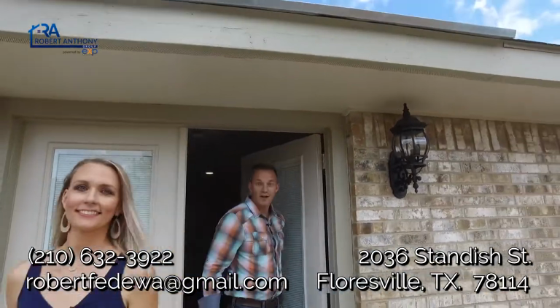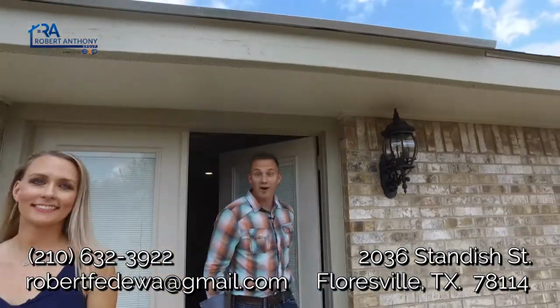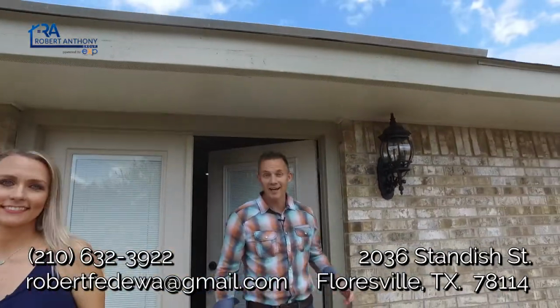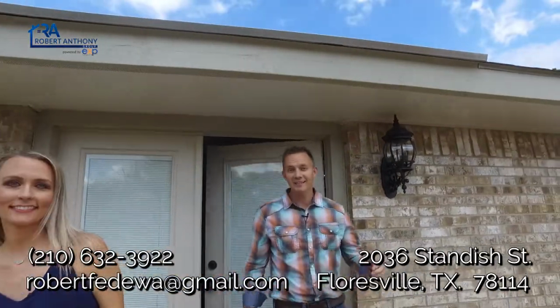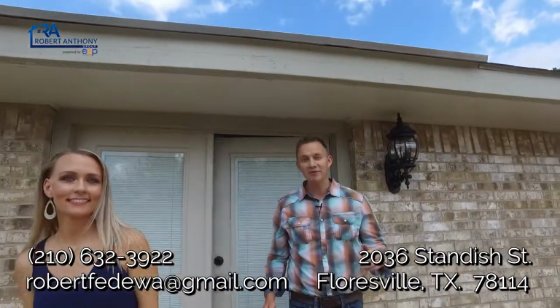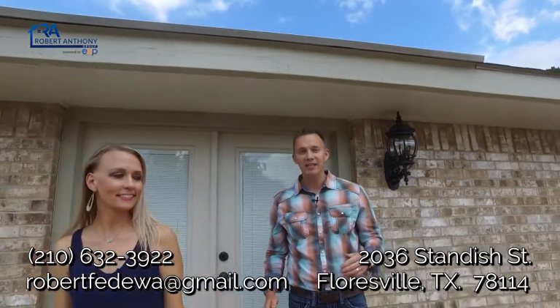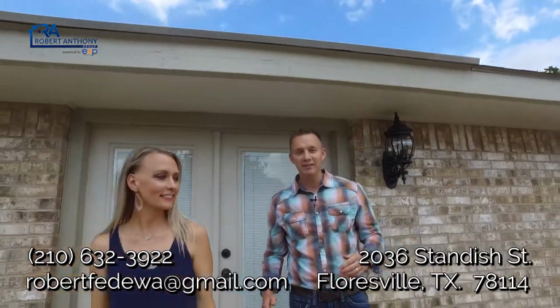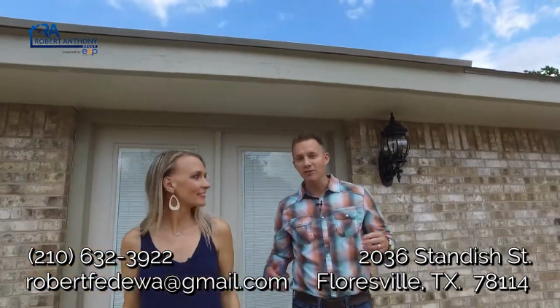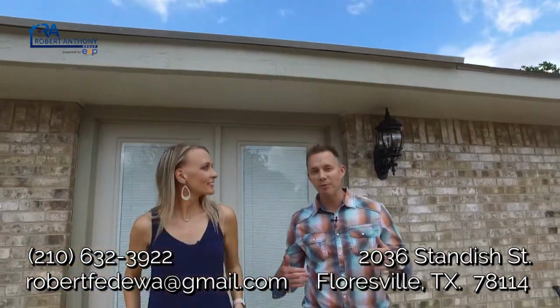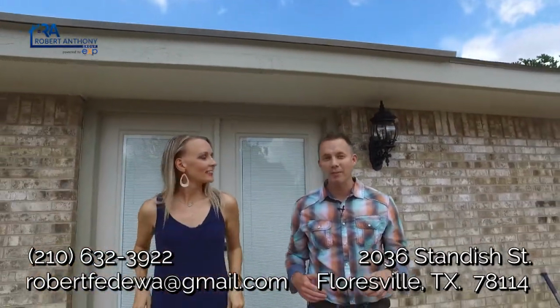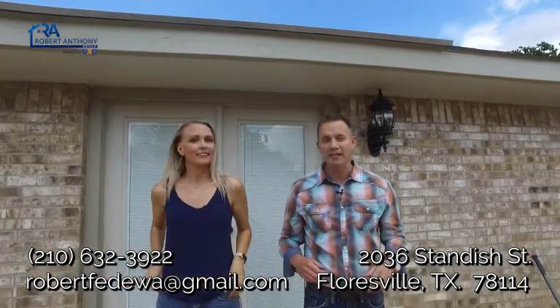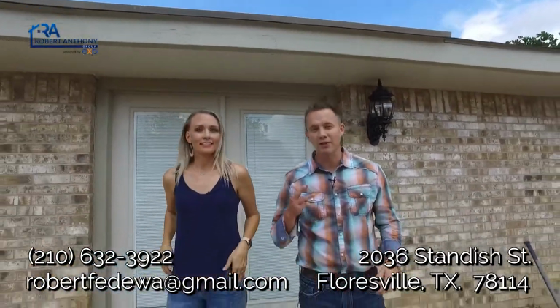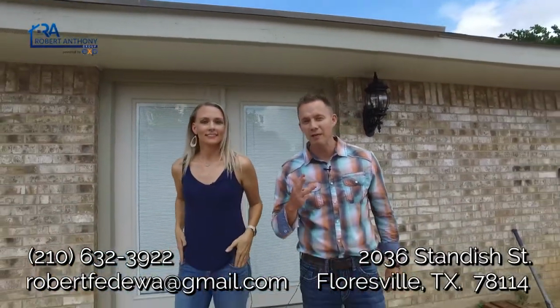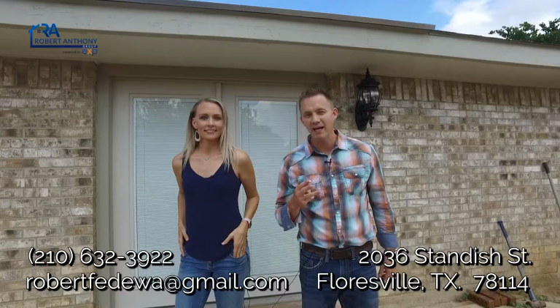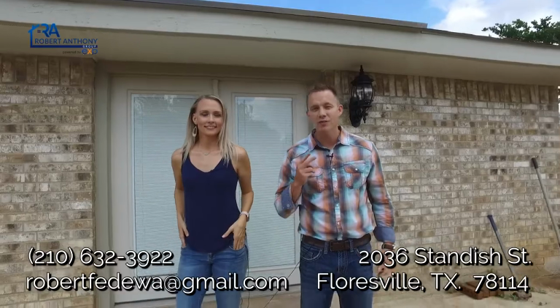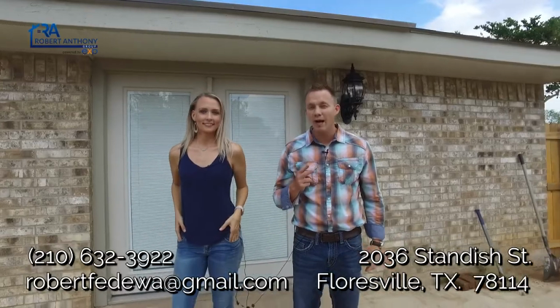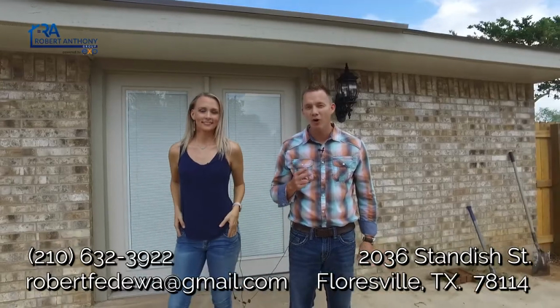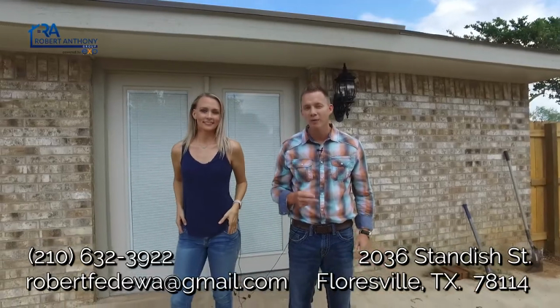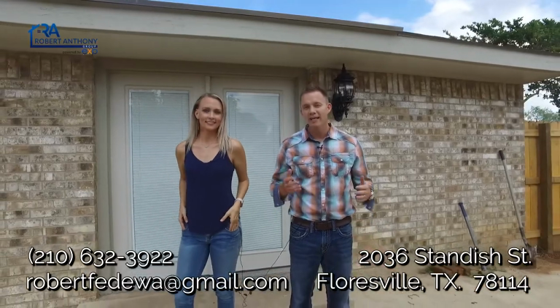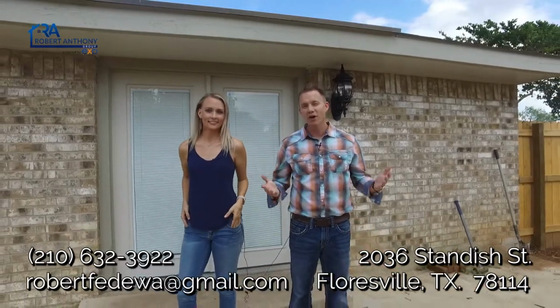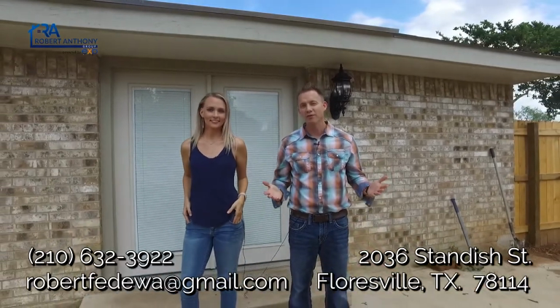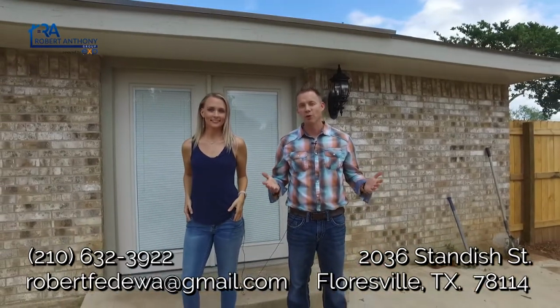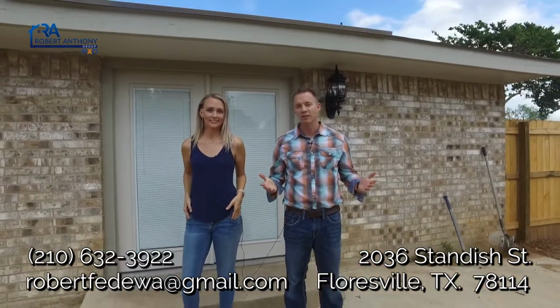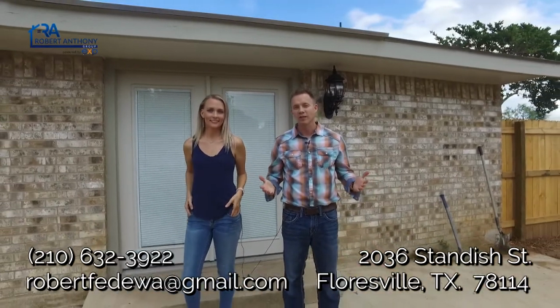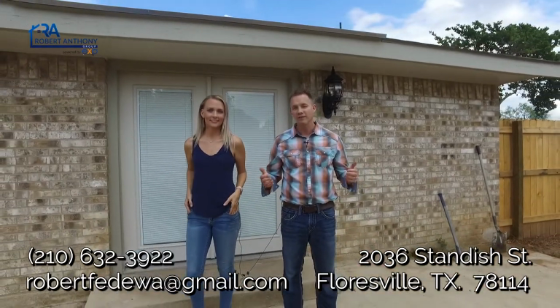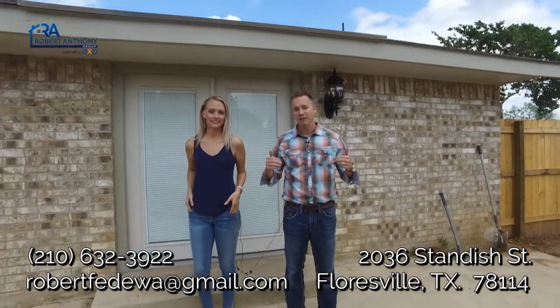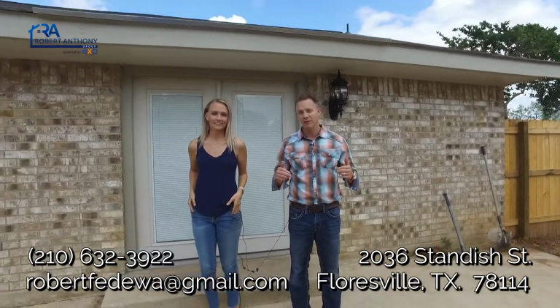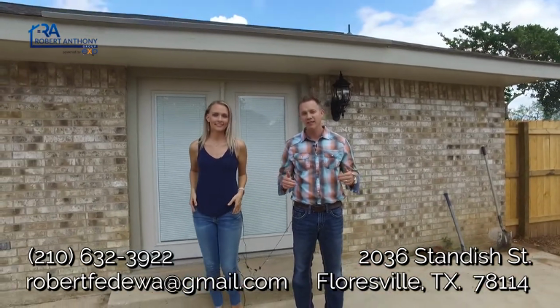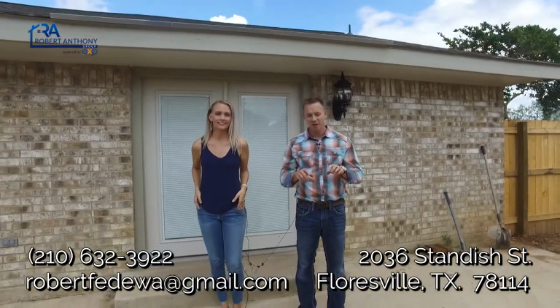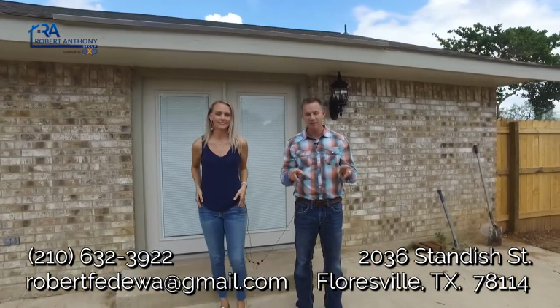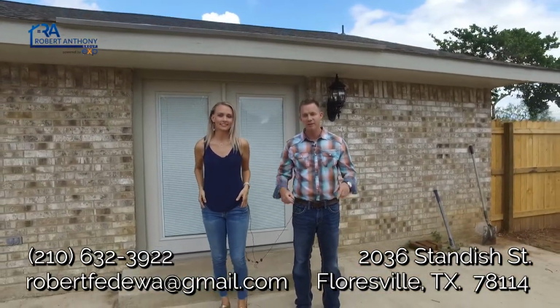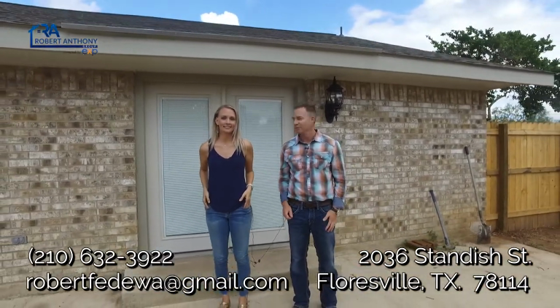Alright guys, thanks for checking out this awesome property. Again, it's a three-bed, two-bath home in the heart of Floresville. If you like what you see, give me a call with the information below.